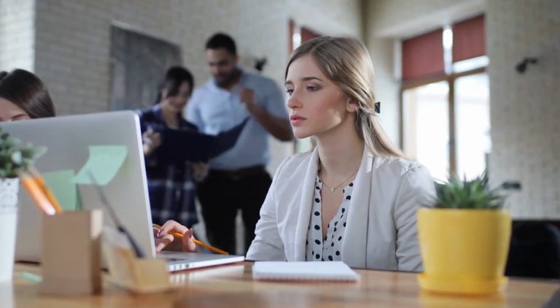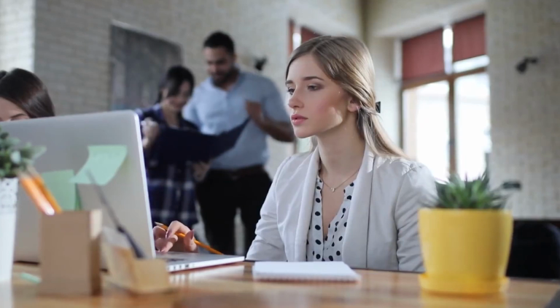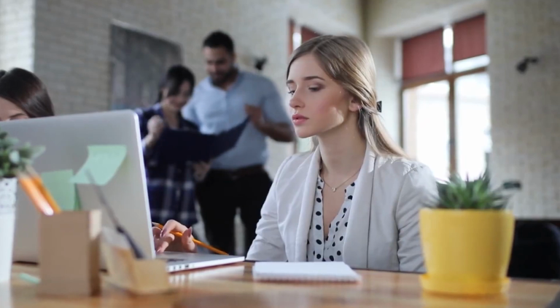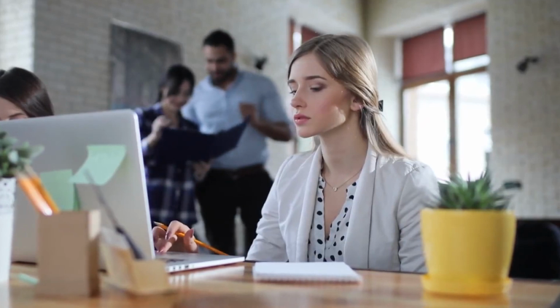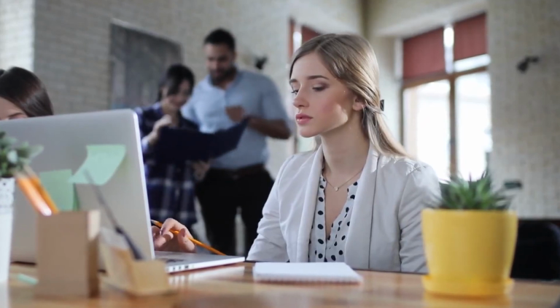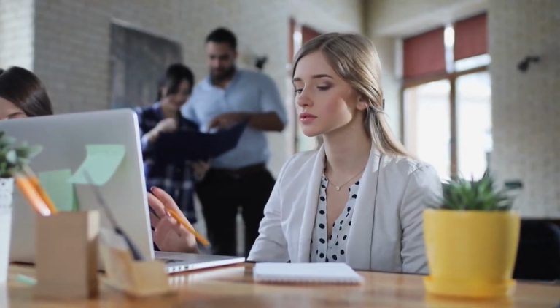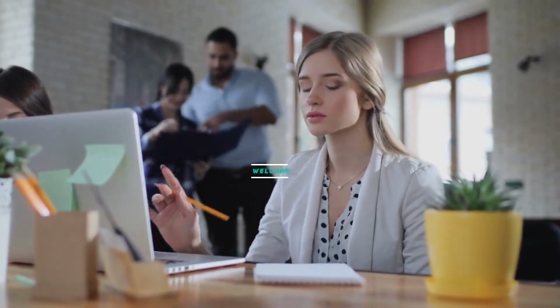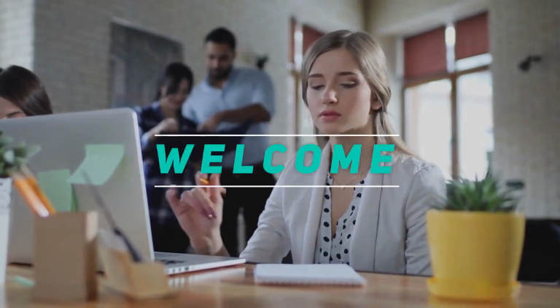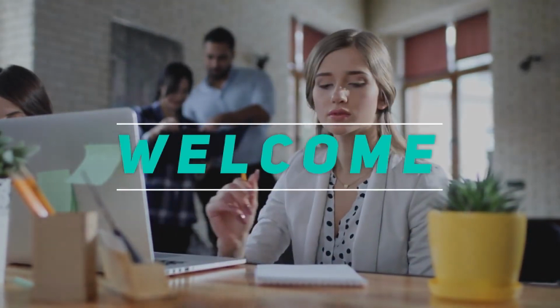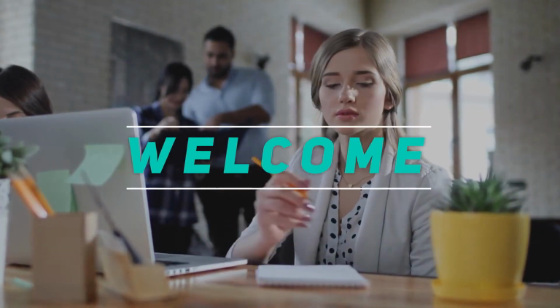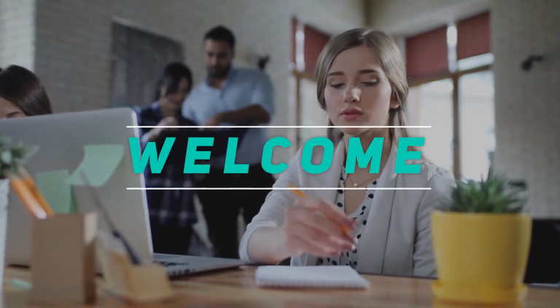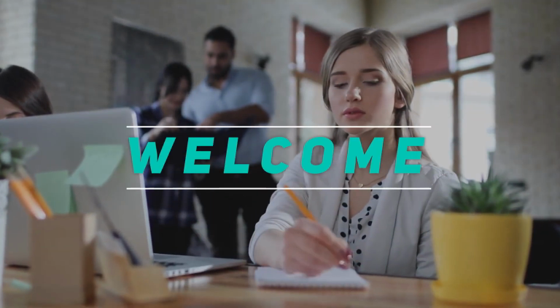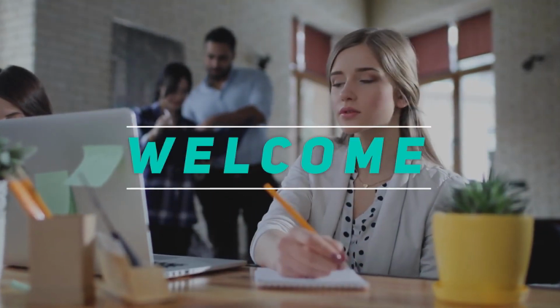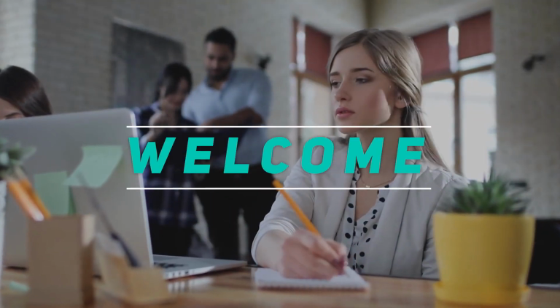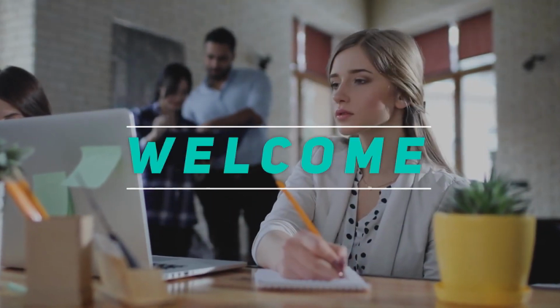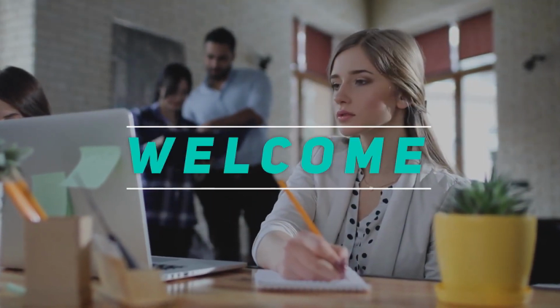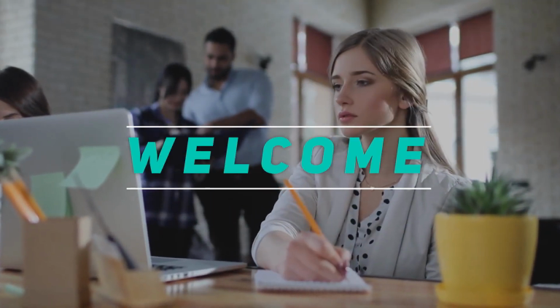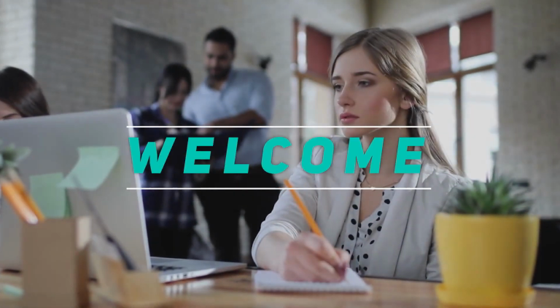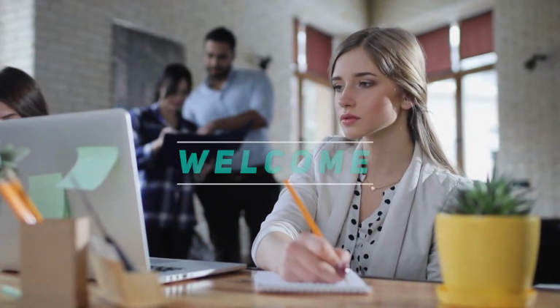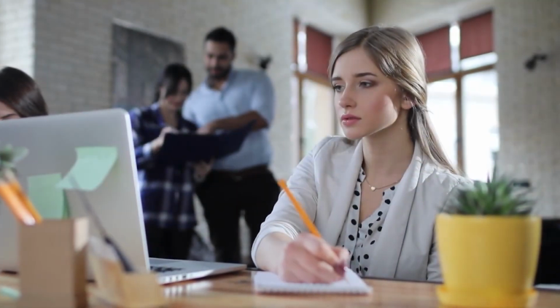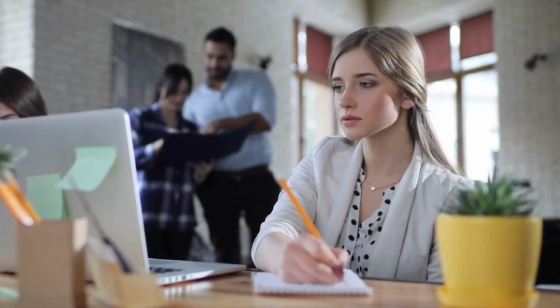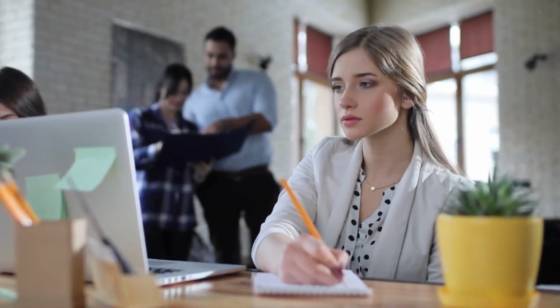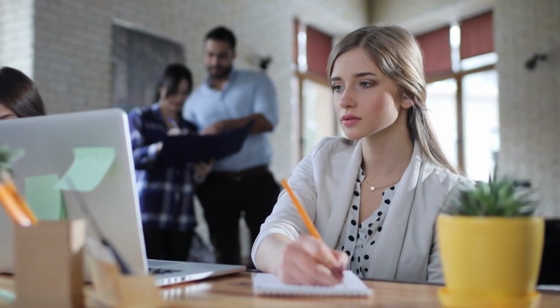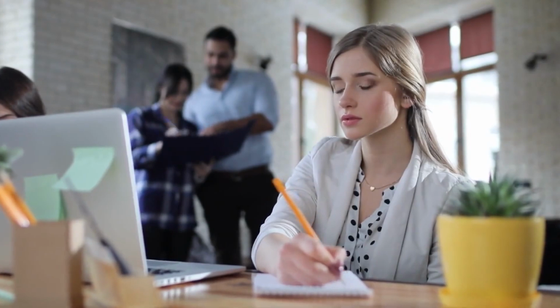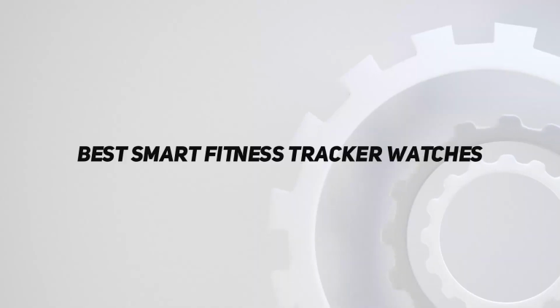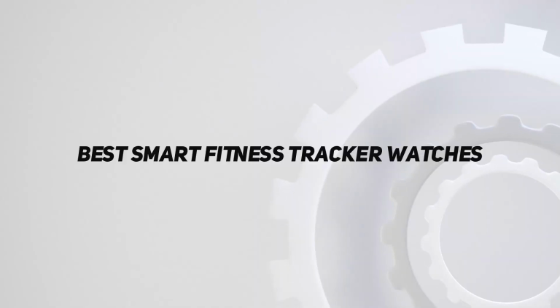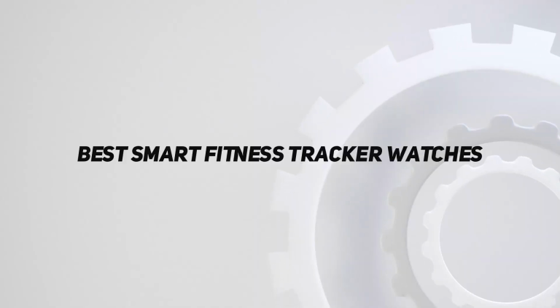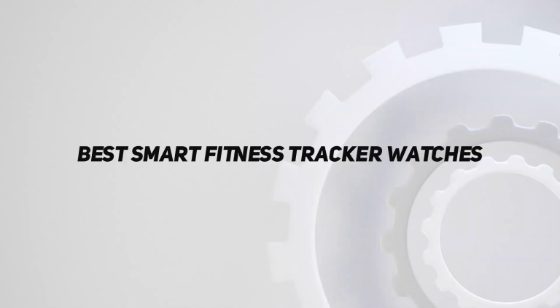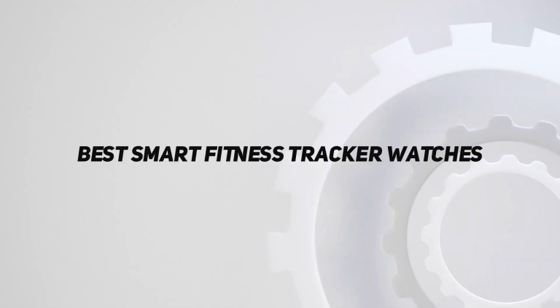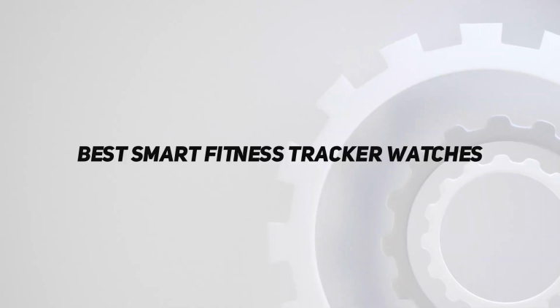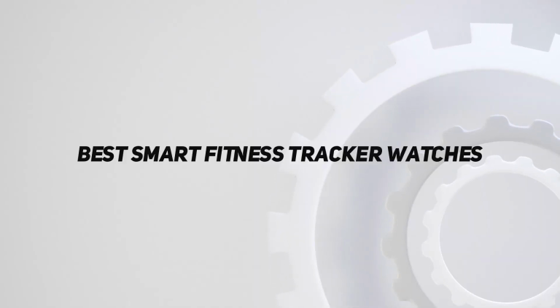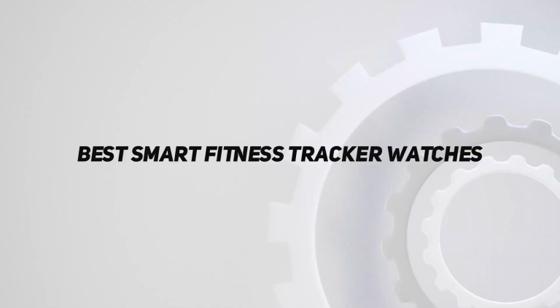Hey, welcome back to my channel. In this video, I'm gonna talk about the top 5 best smart fitness tracker watches.